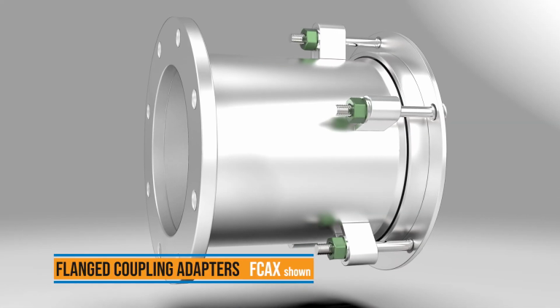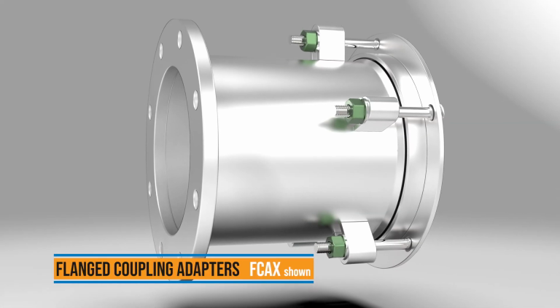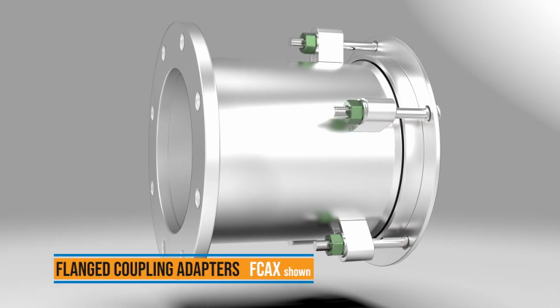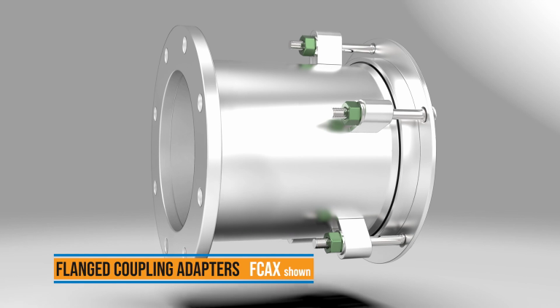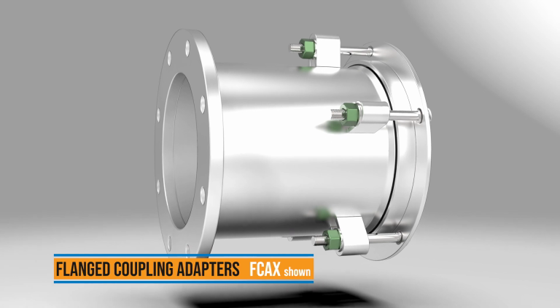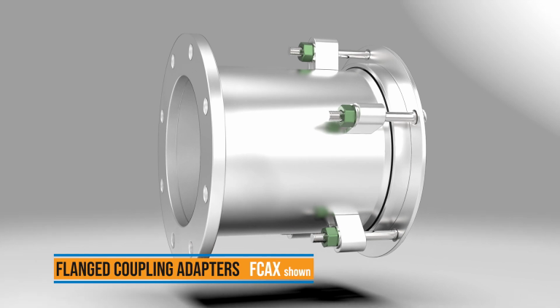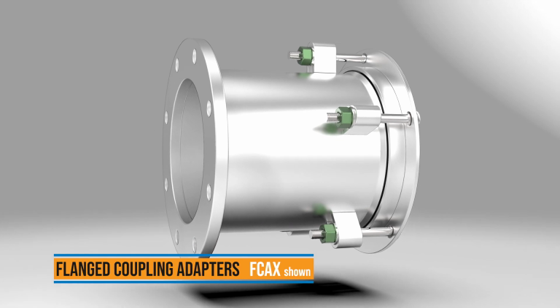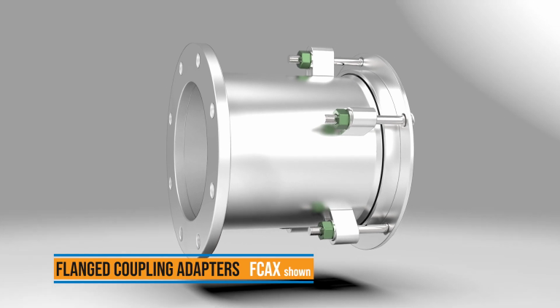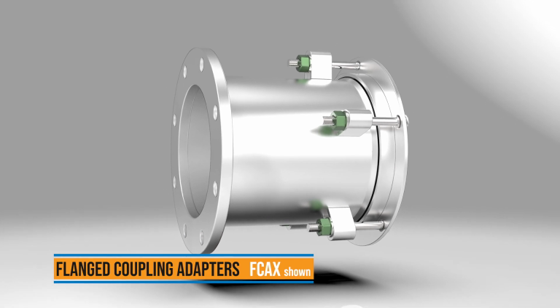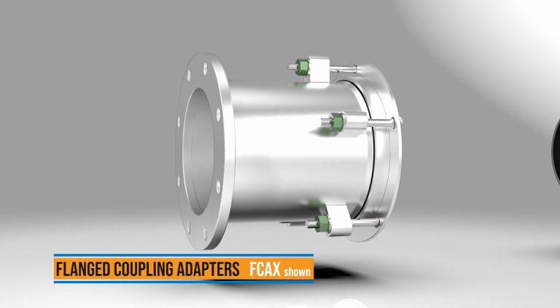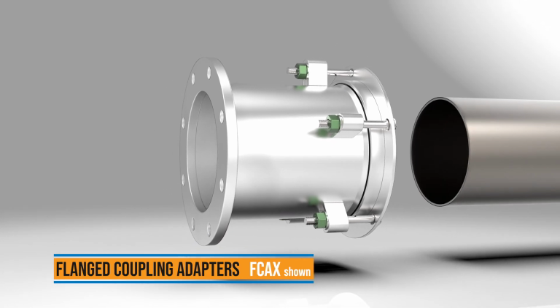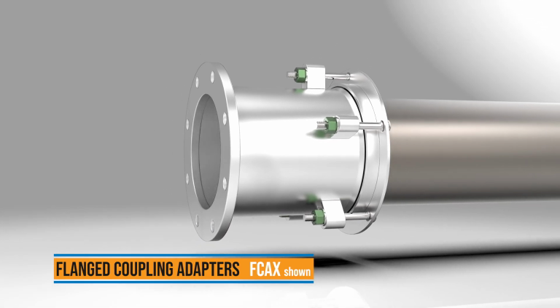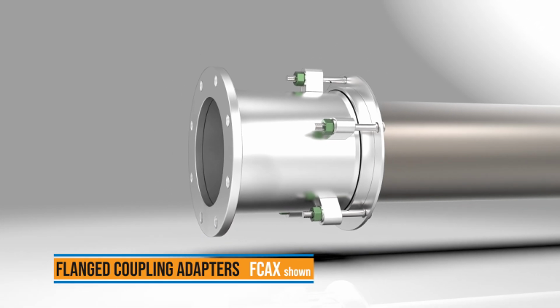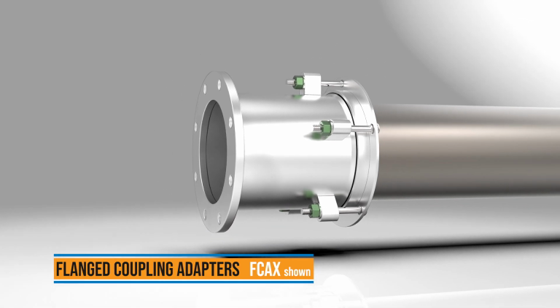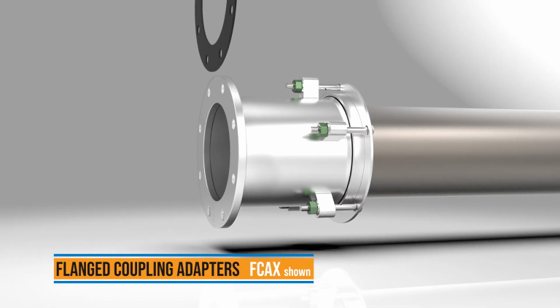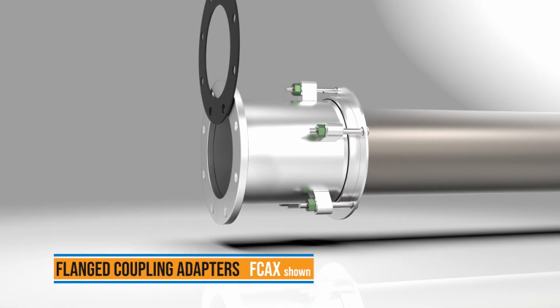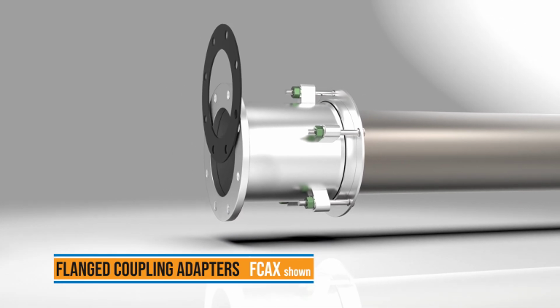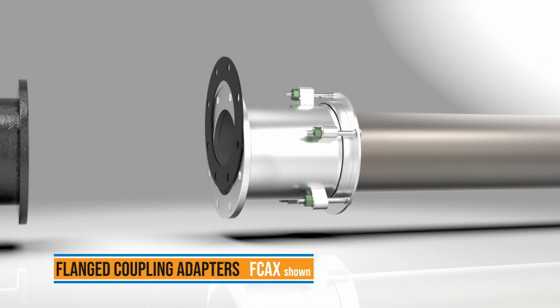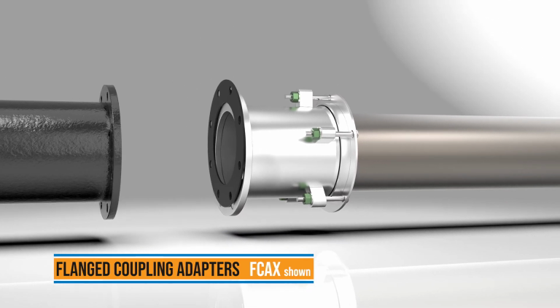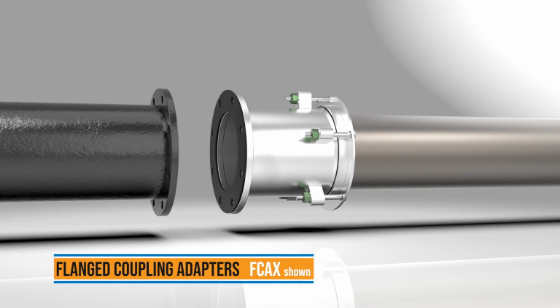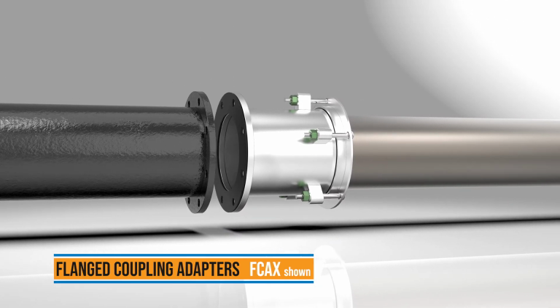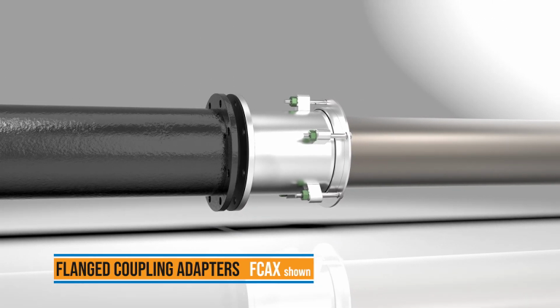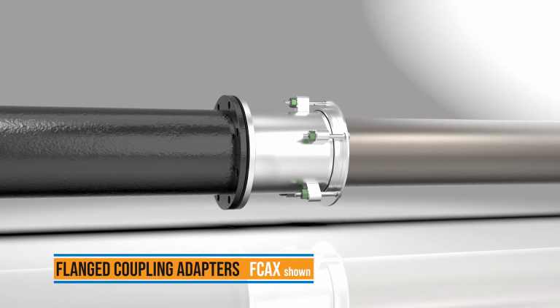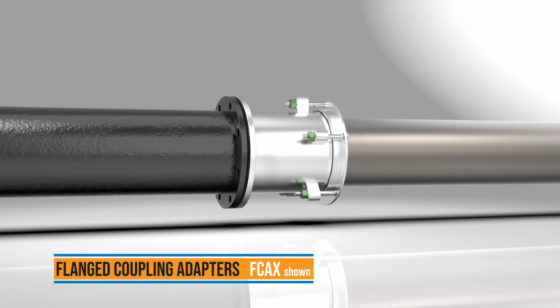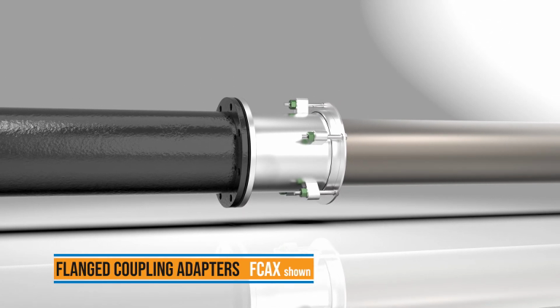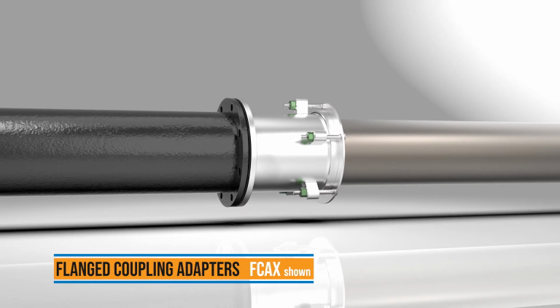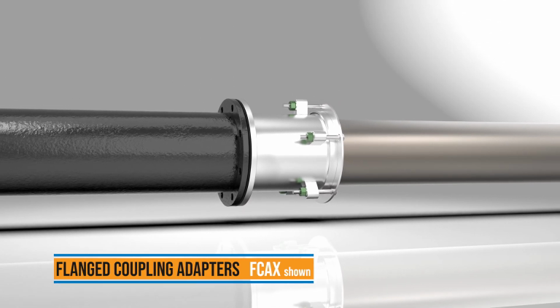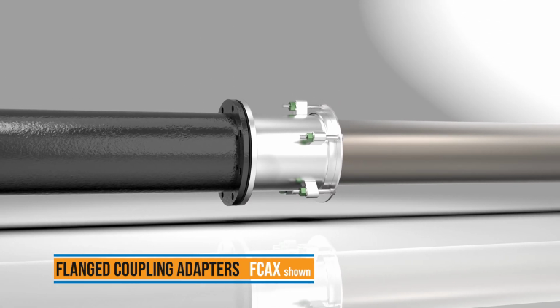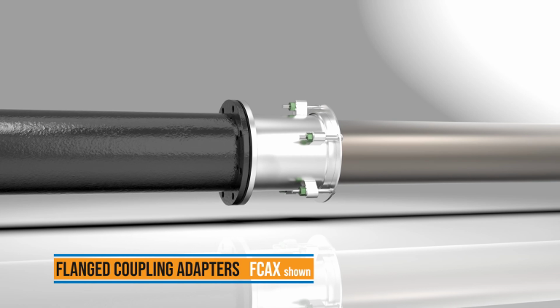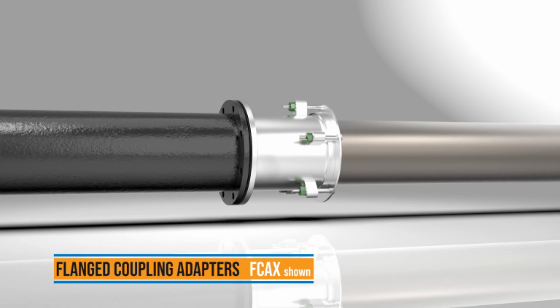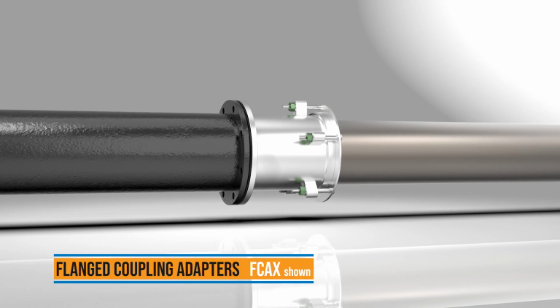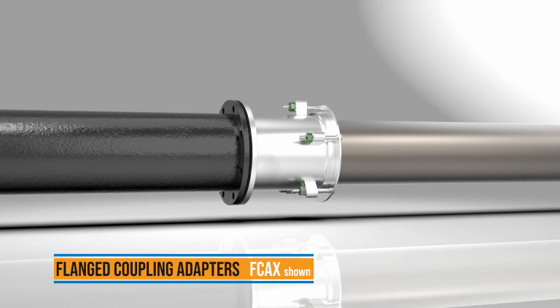Ford flanged coupling adapters connect a plain end pipe to flanged fittings like meters or valves.